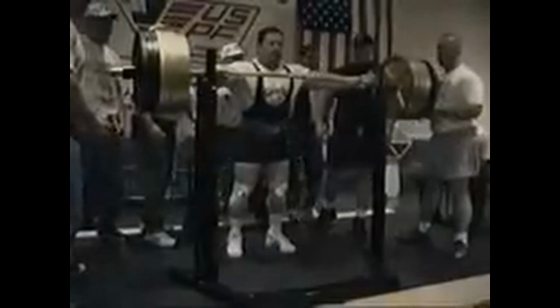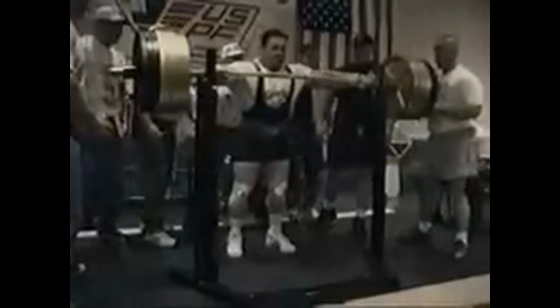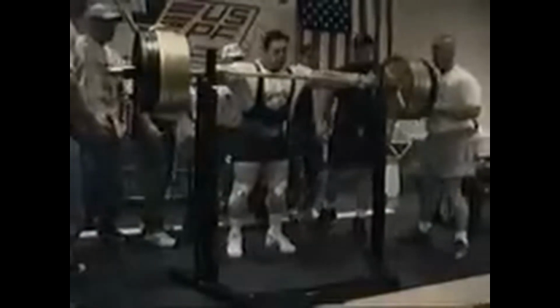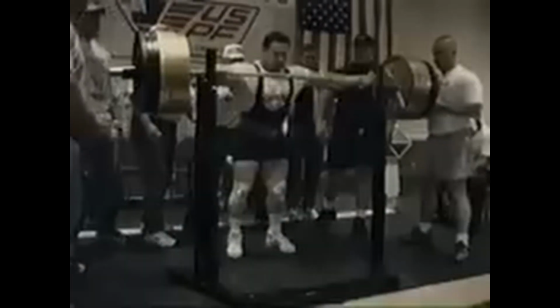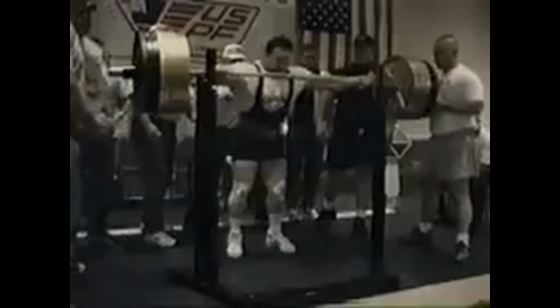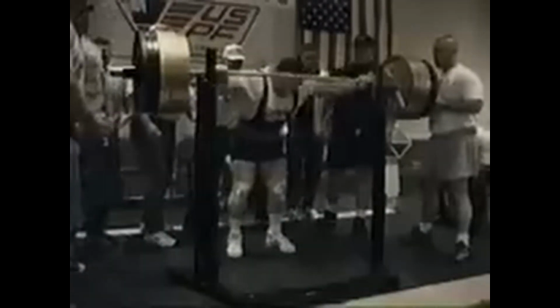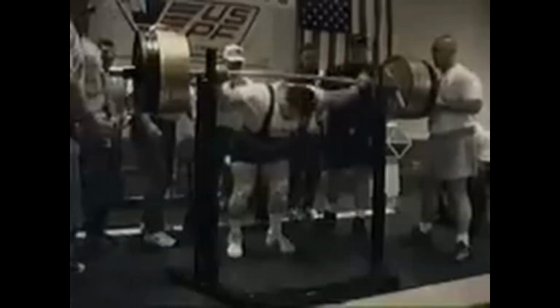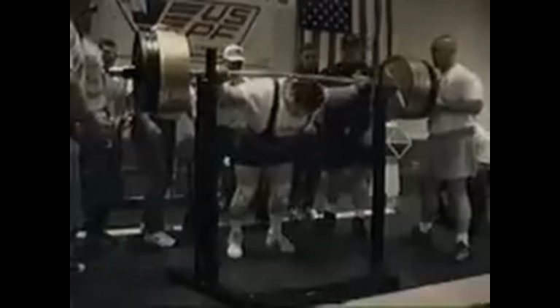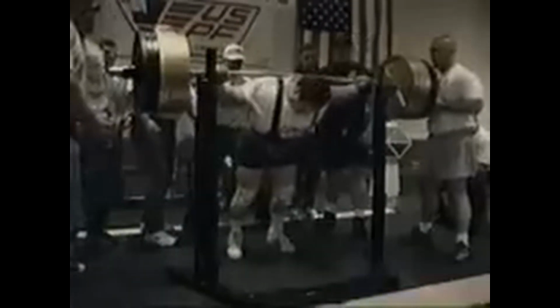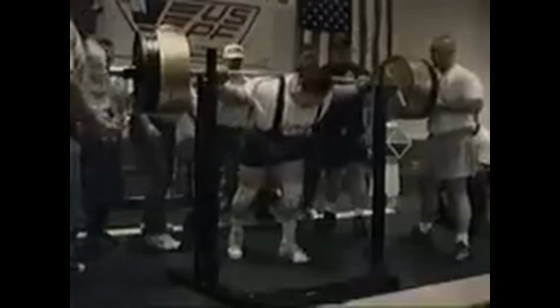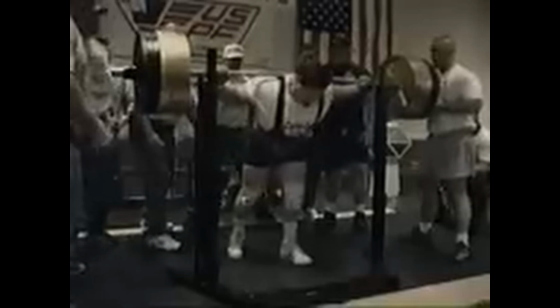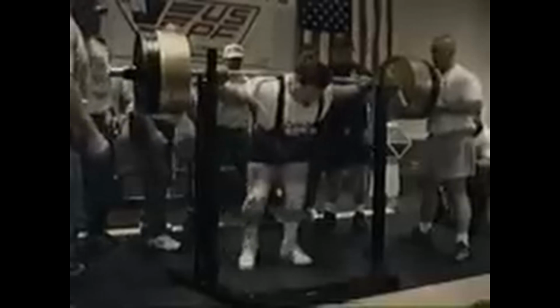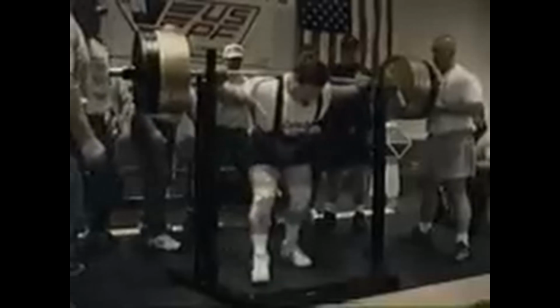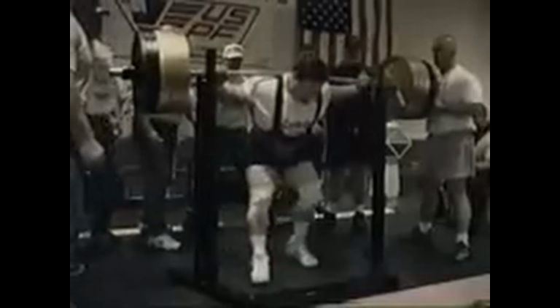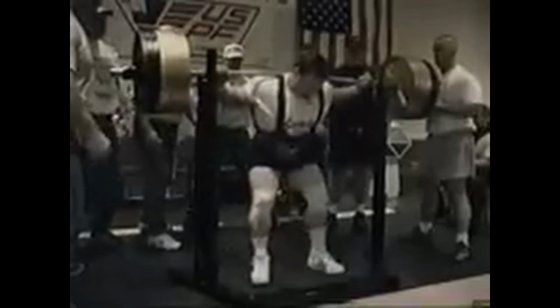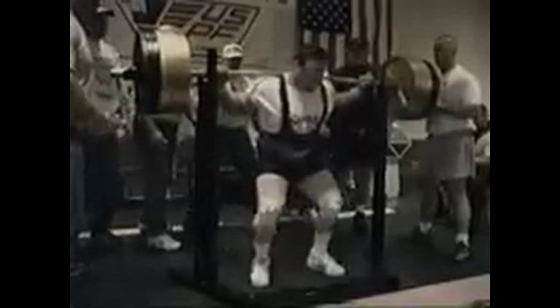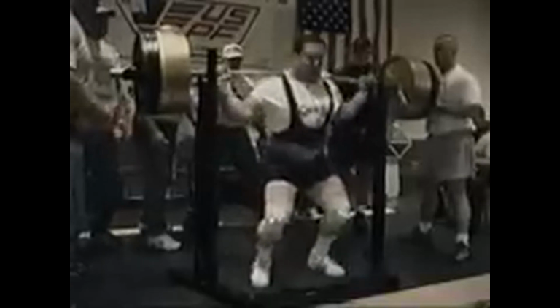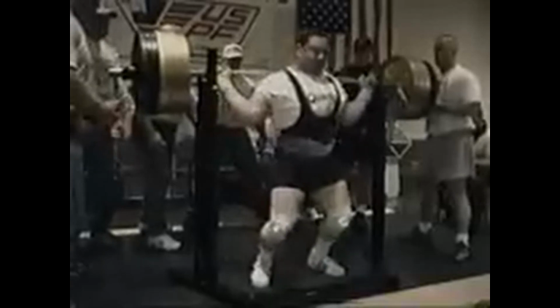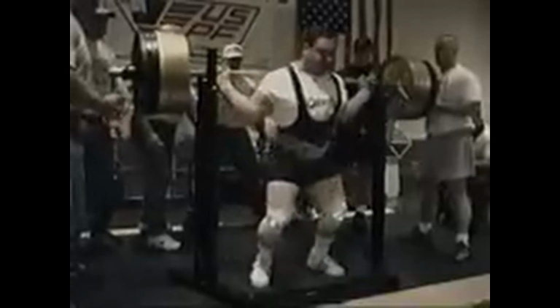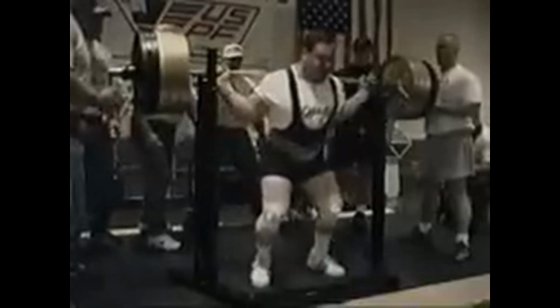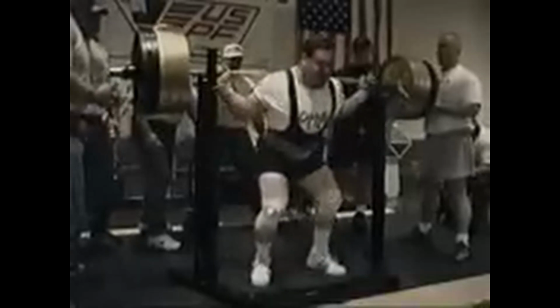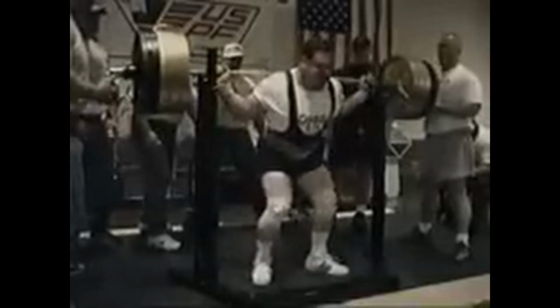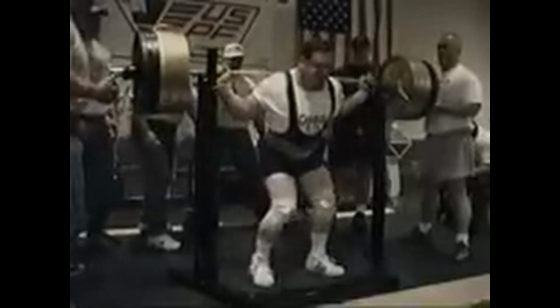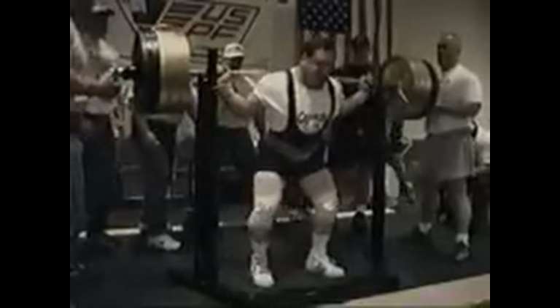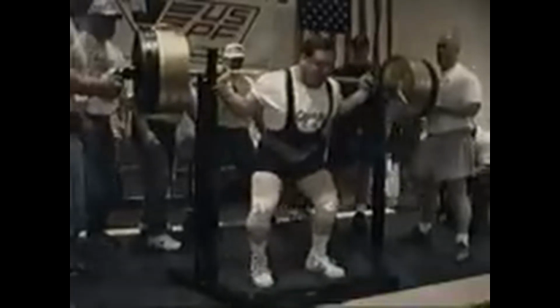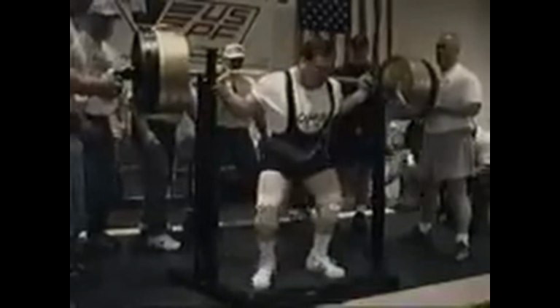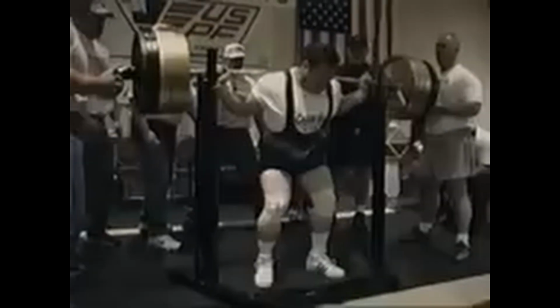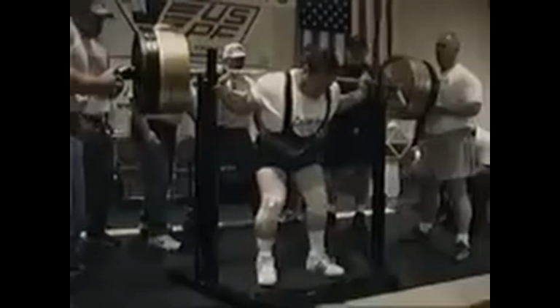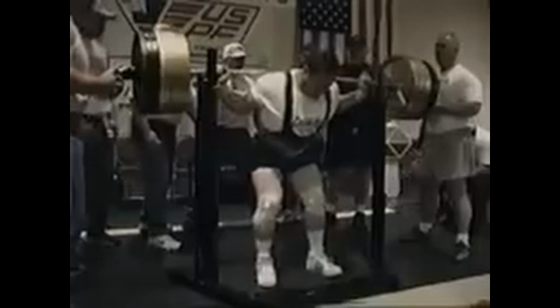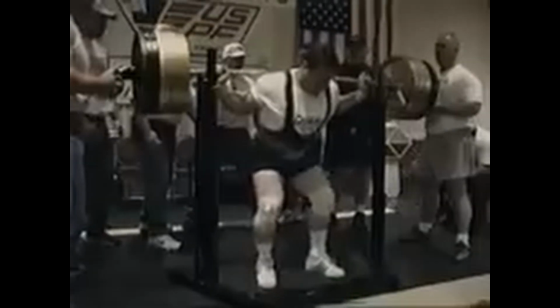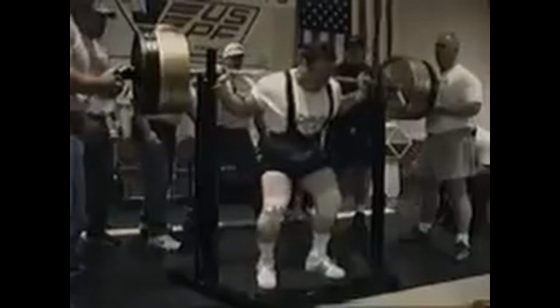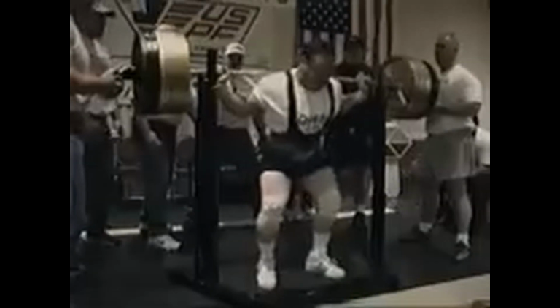All jokes aside, if any of us try to unrack the weight that he's doing here for his first attempt, I think we would all actually die.